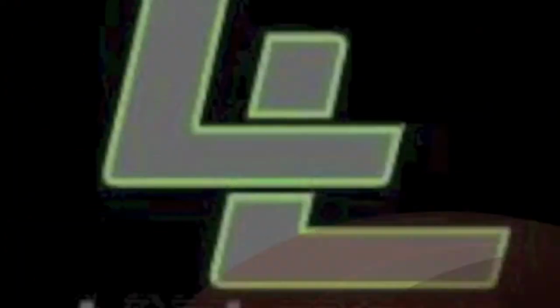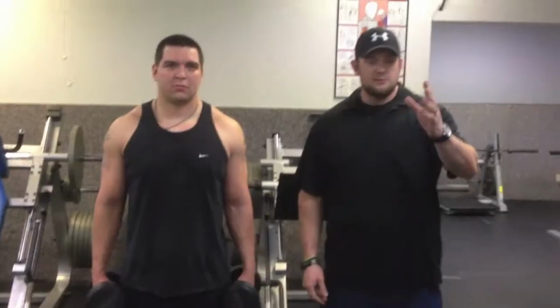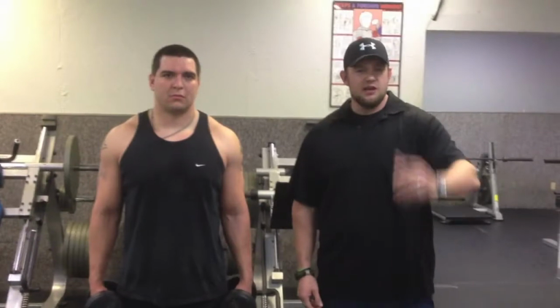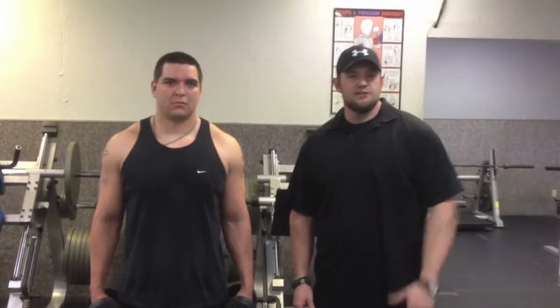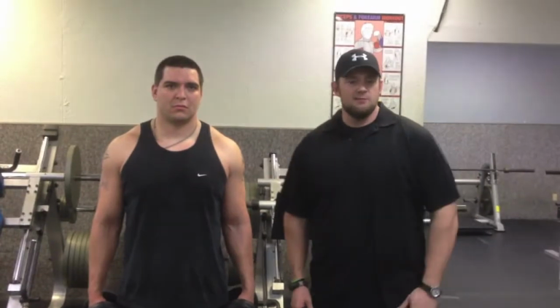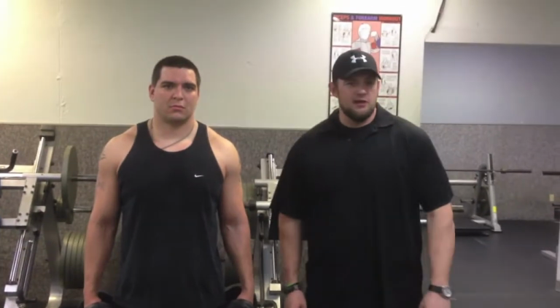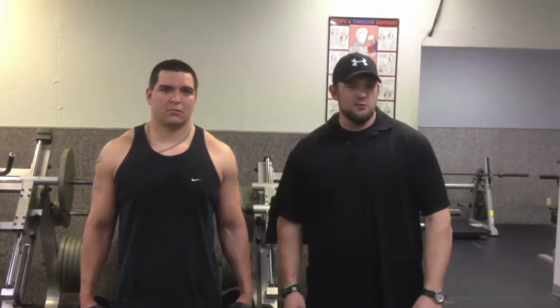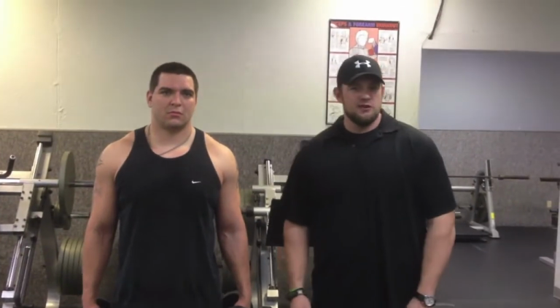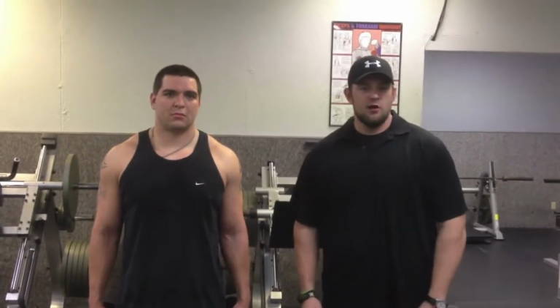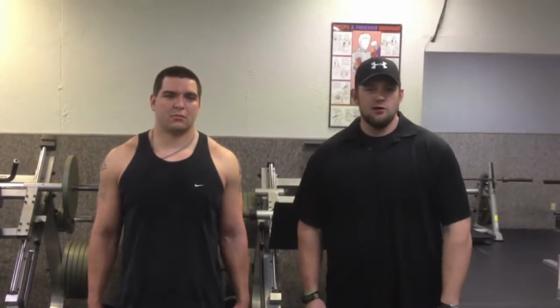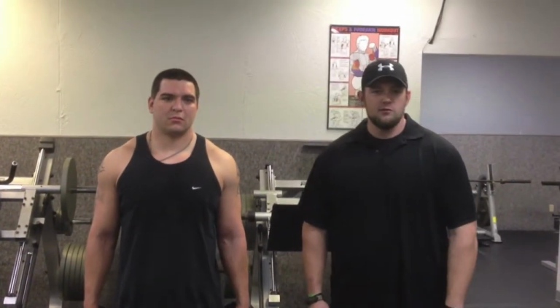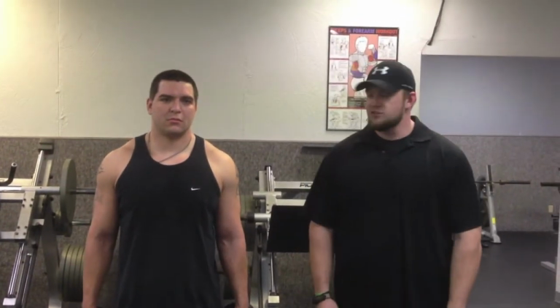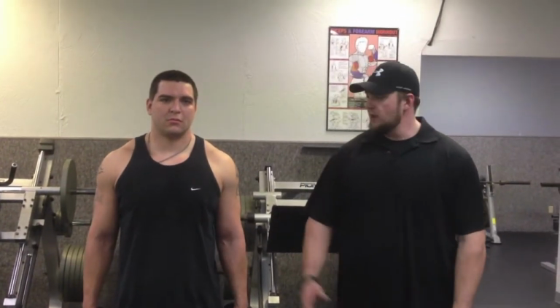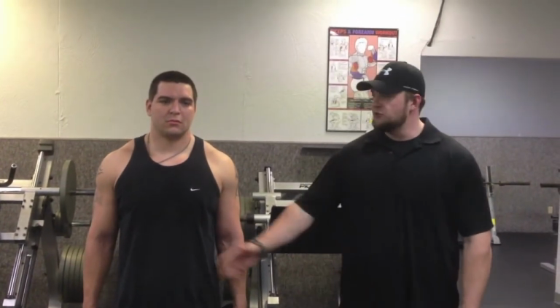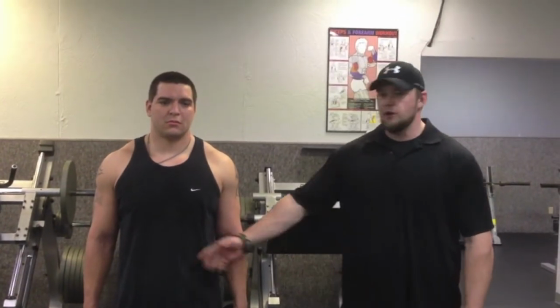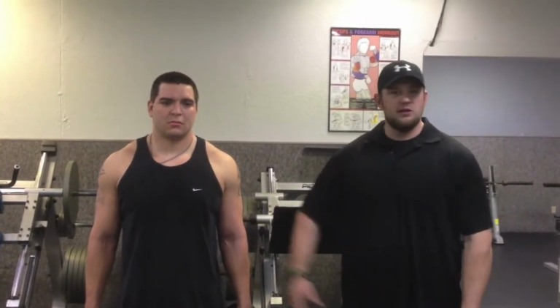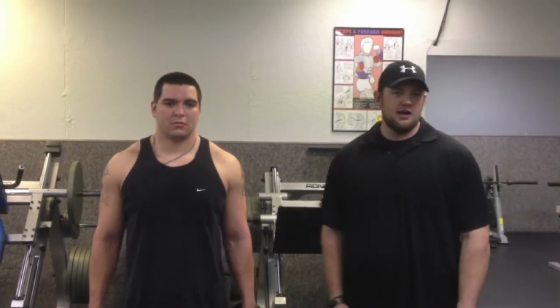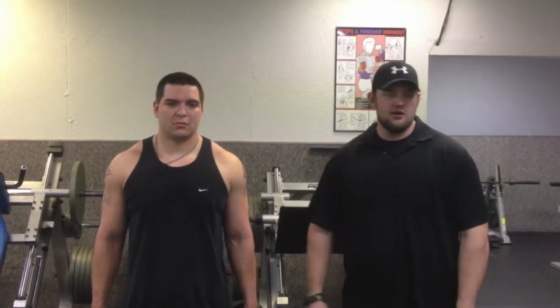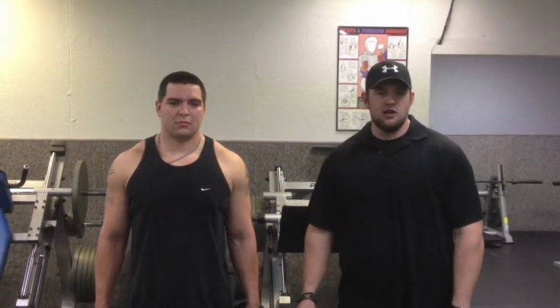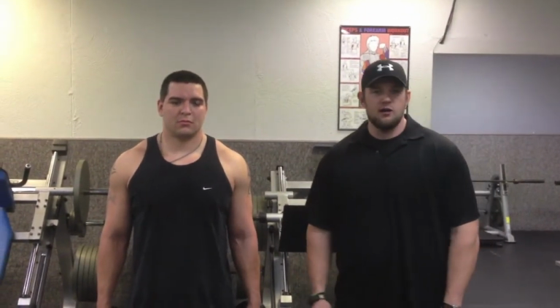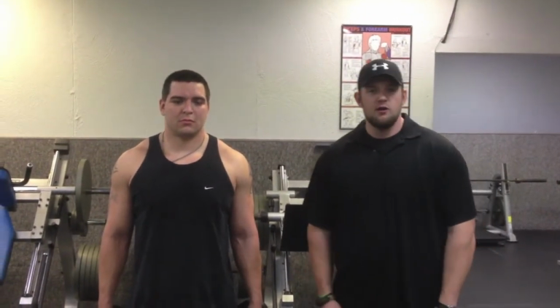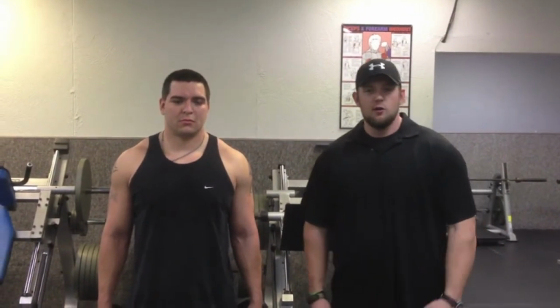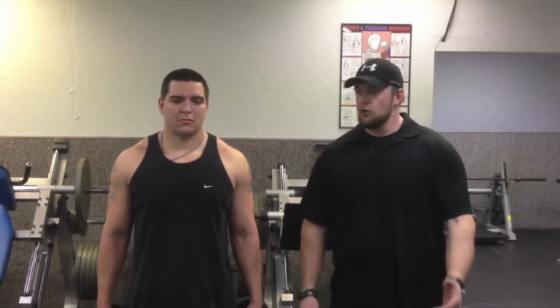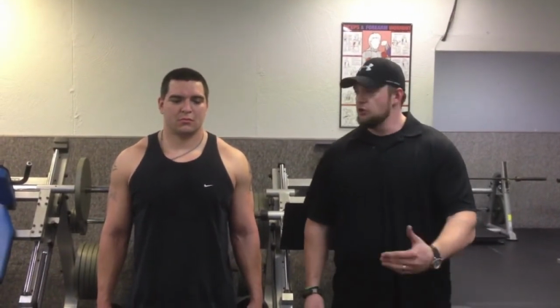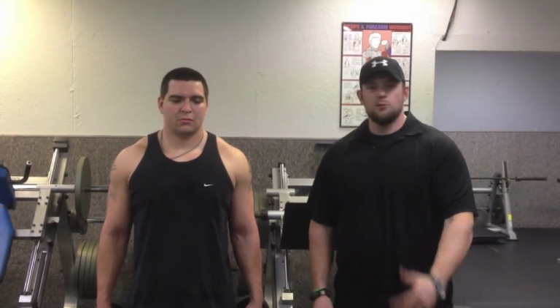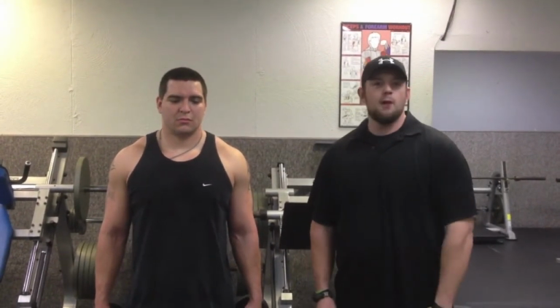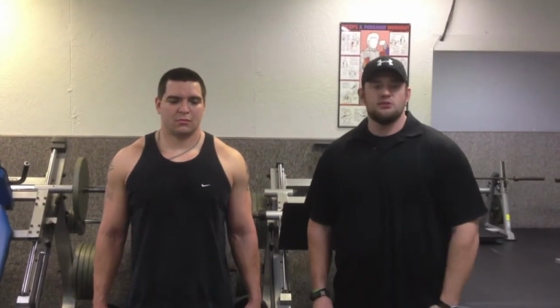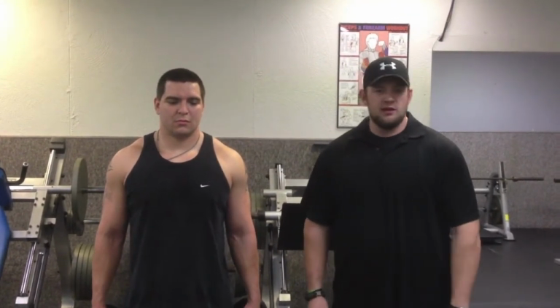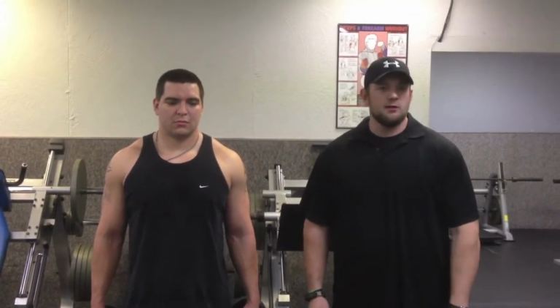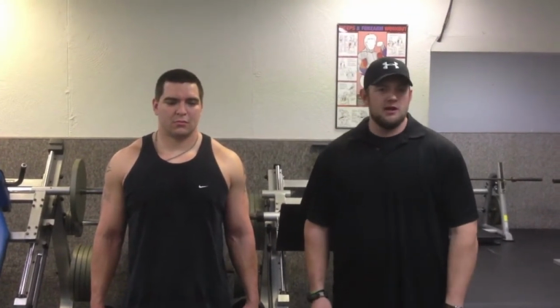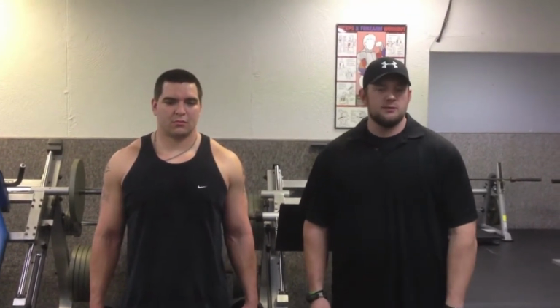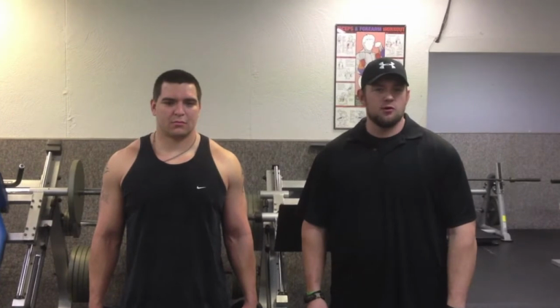I'm Scott Tiny McDaniel with Live Longer. This is my head trainer BJ Hotshire. We're going to show you proper technique on a bicep curl.